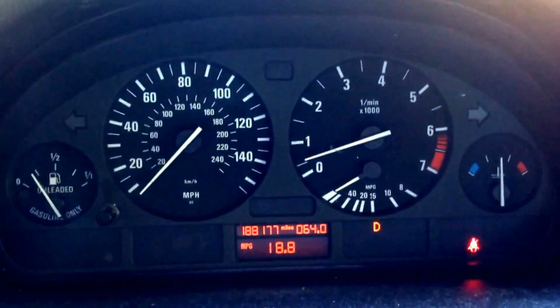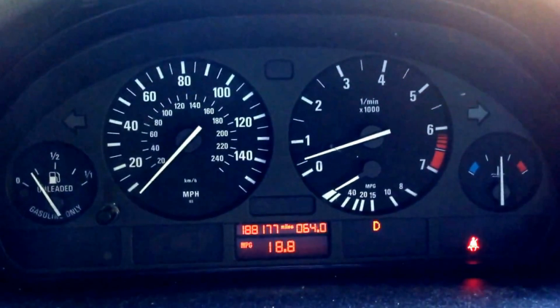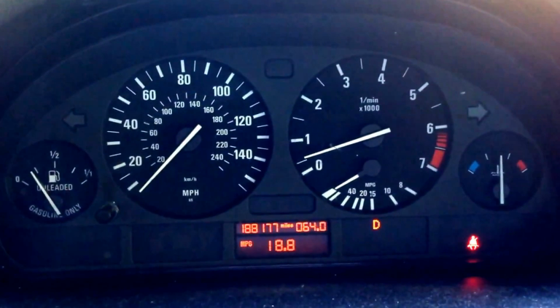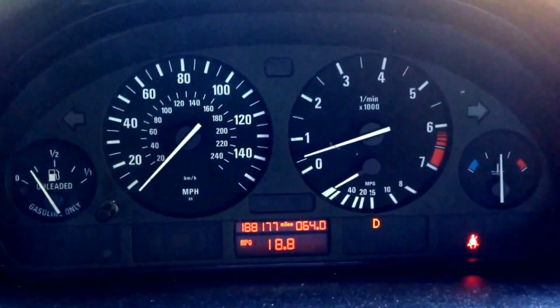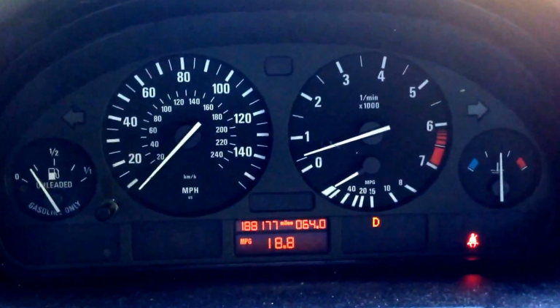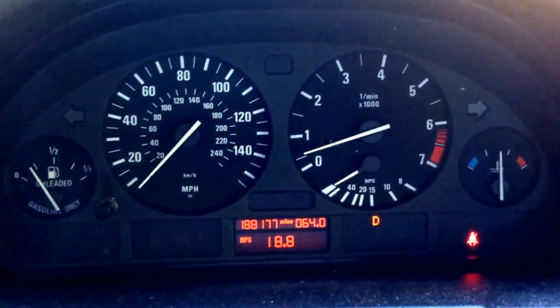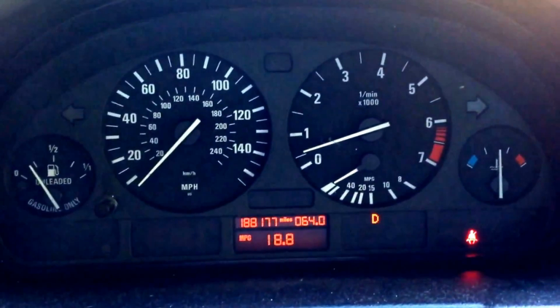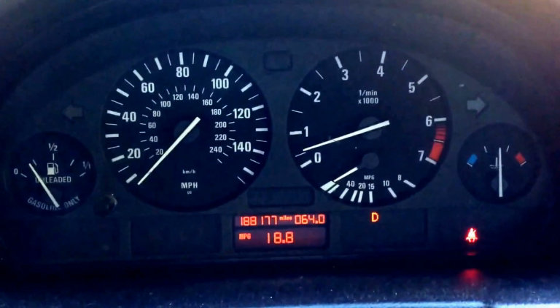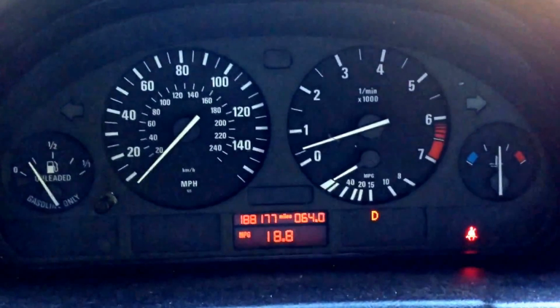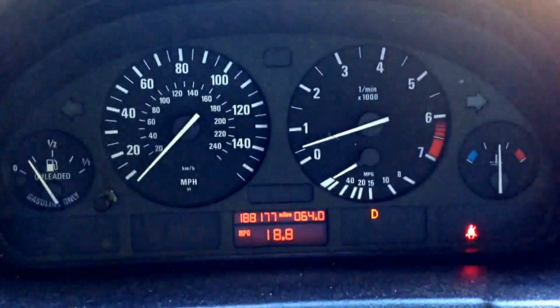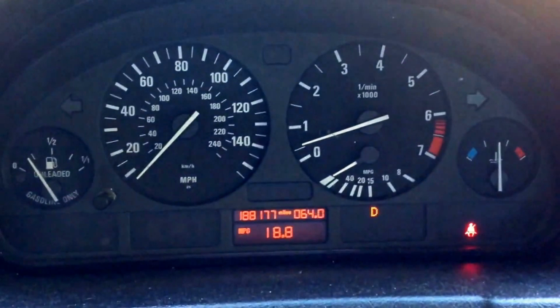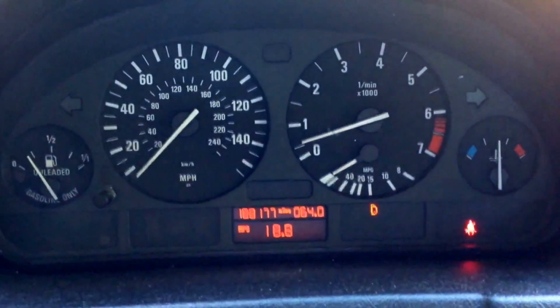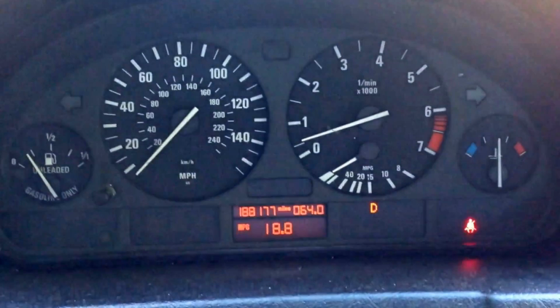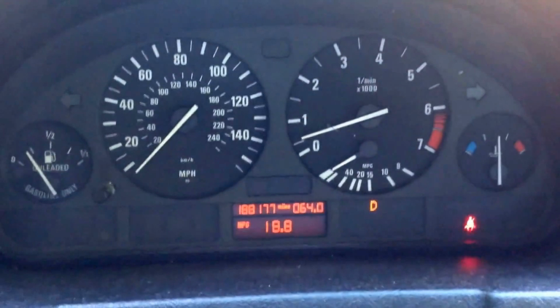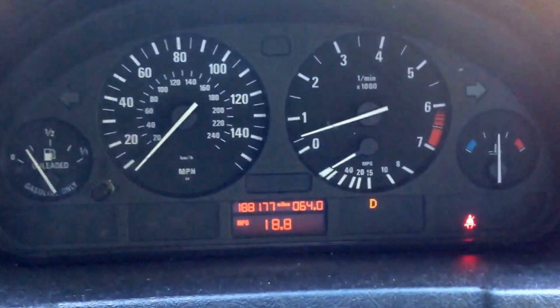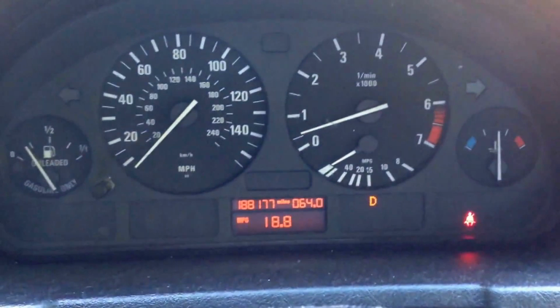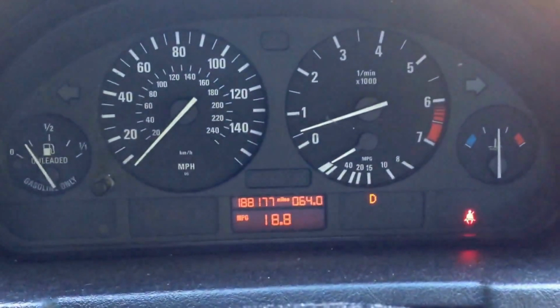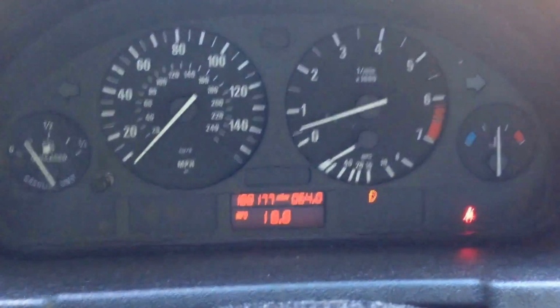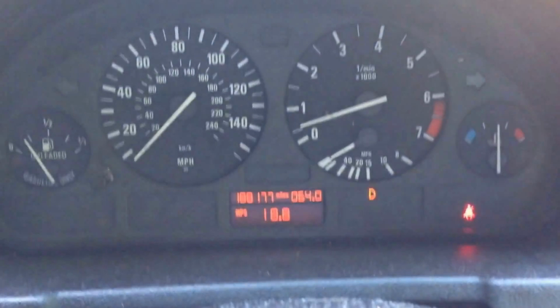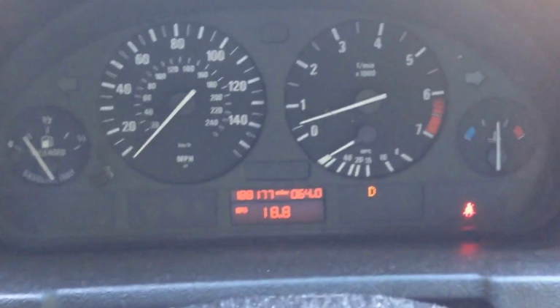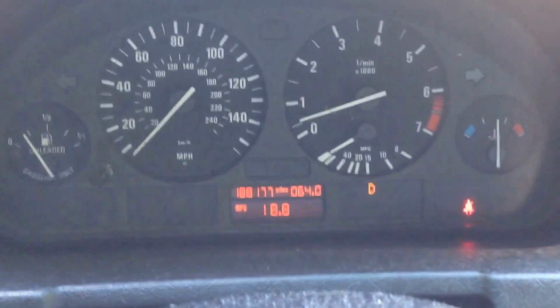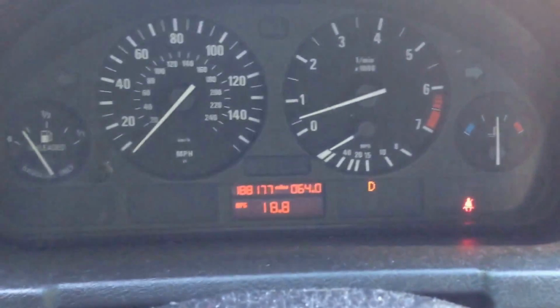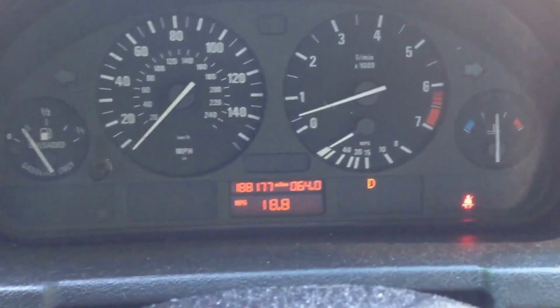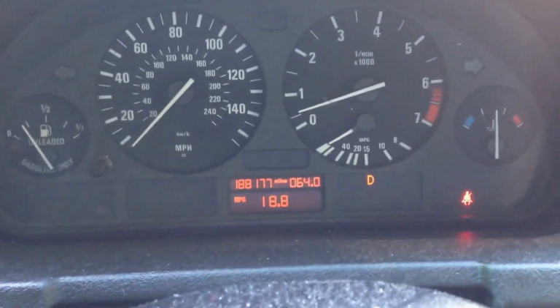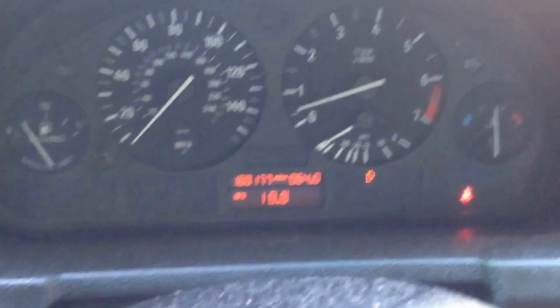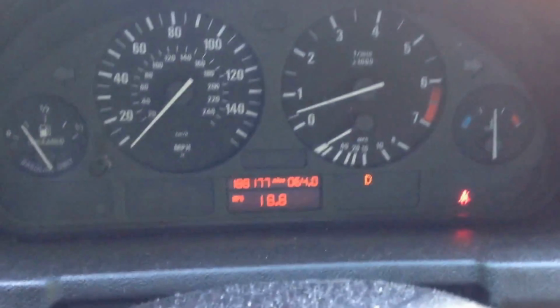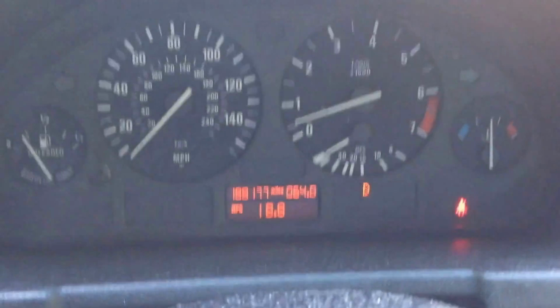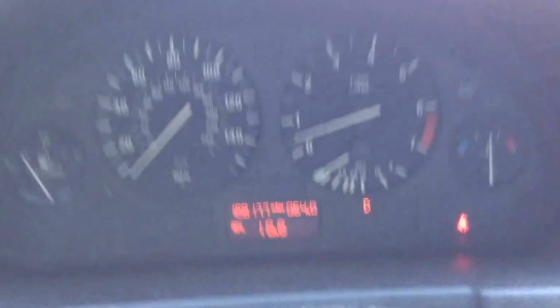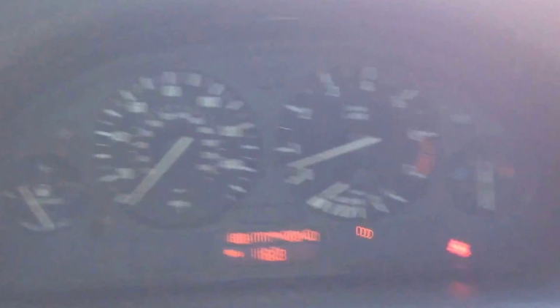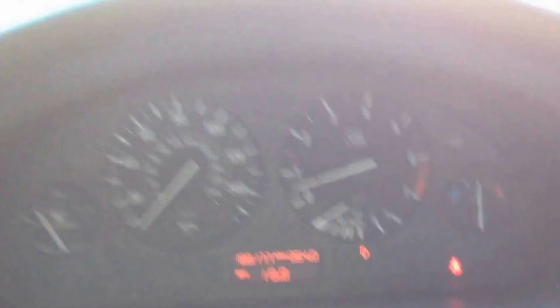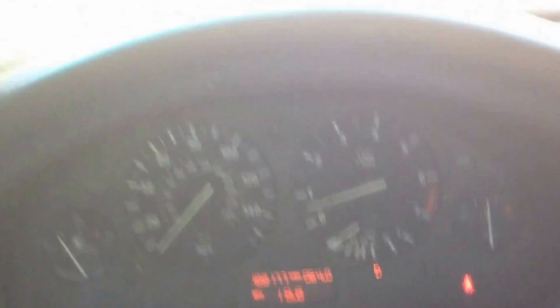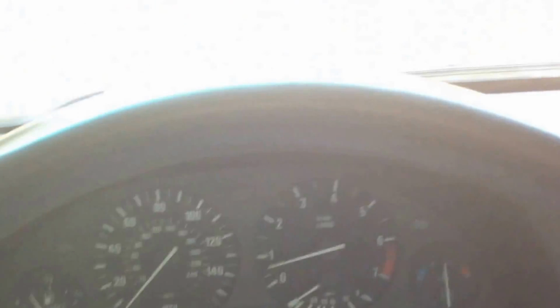I just went through and did the normal maintenance, got it all caught up. We're going to take it for a drive.